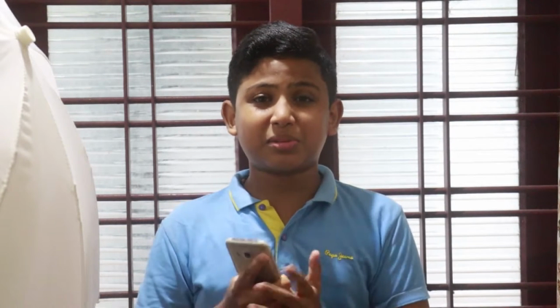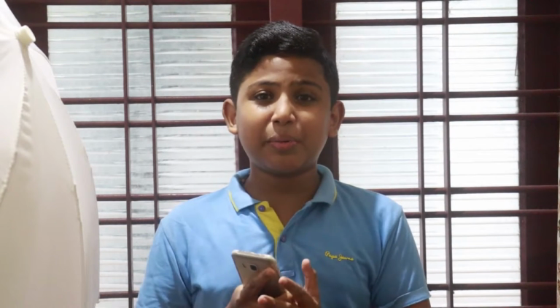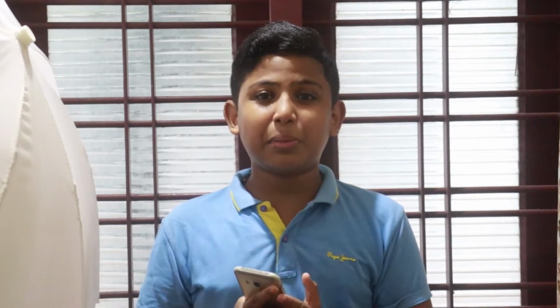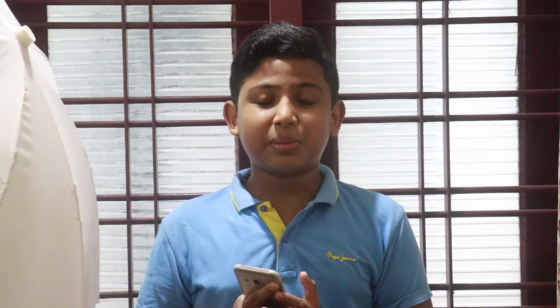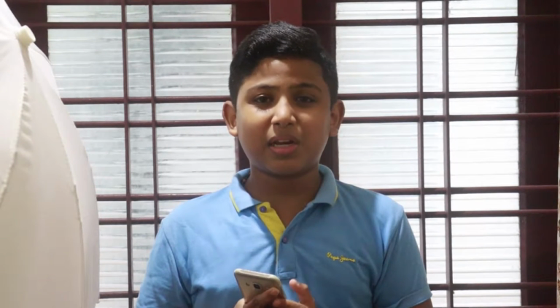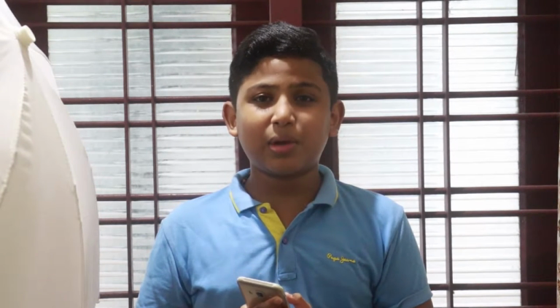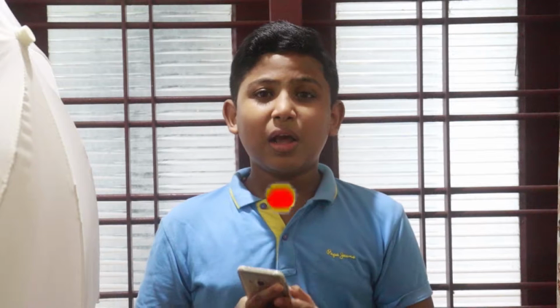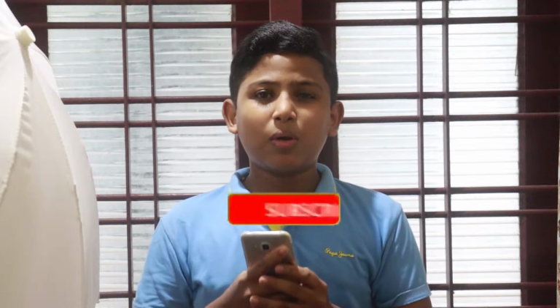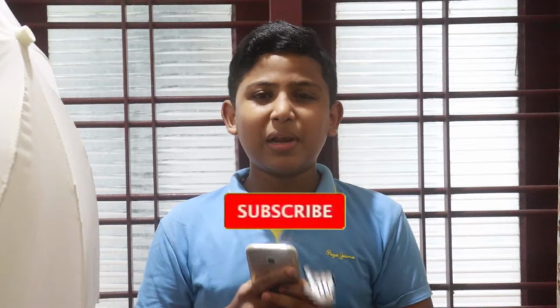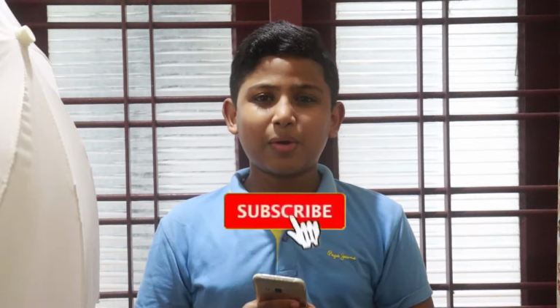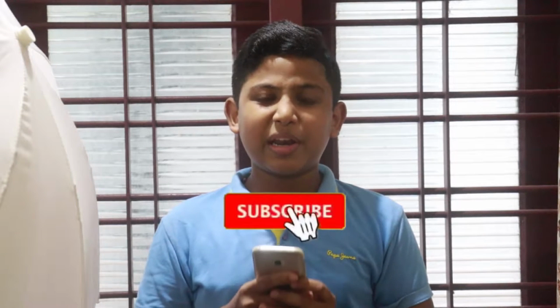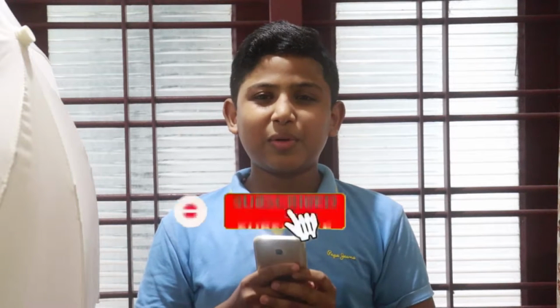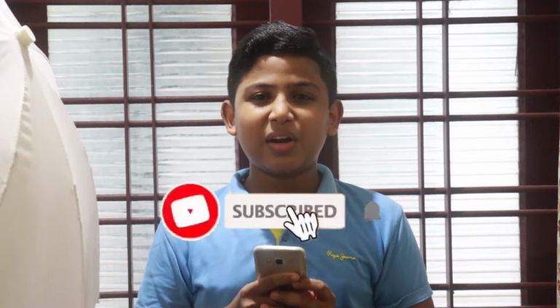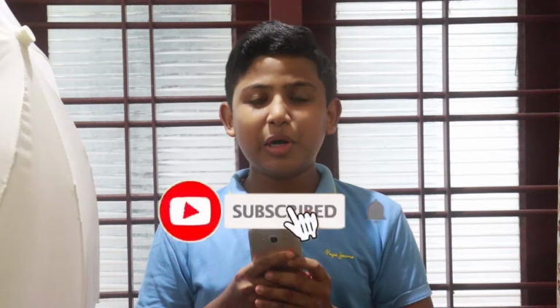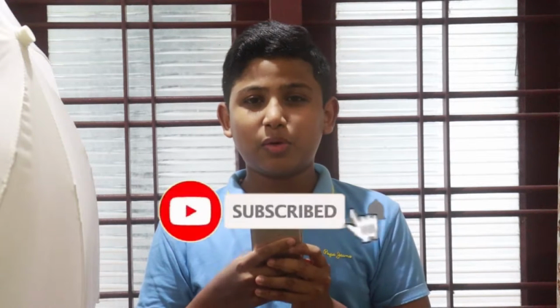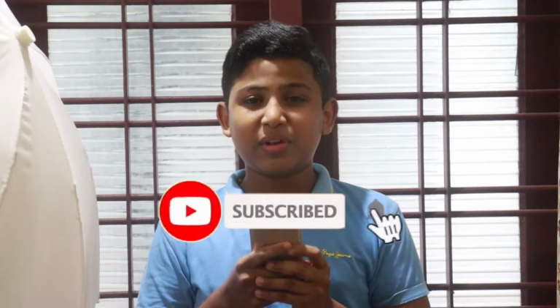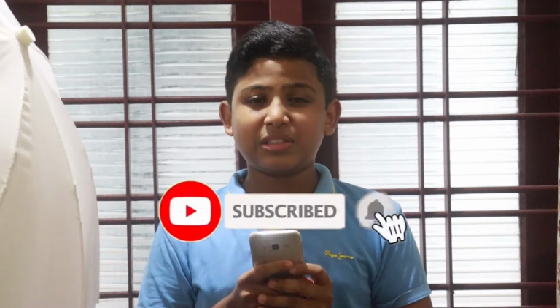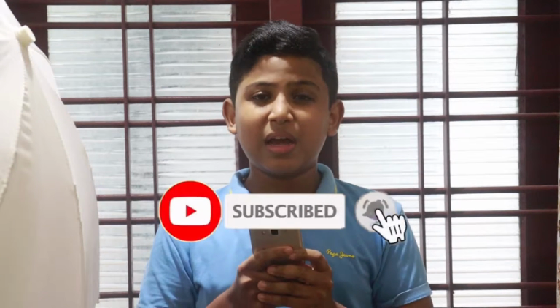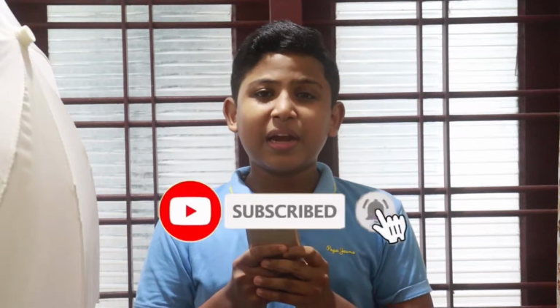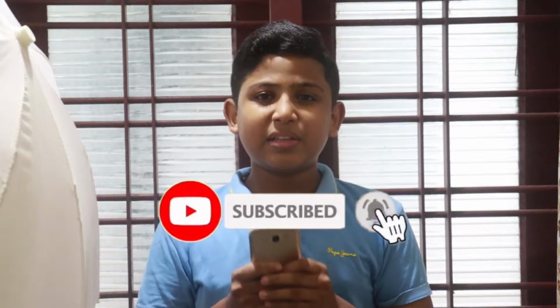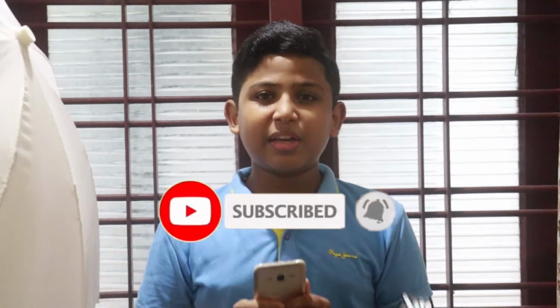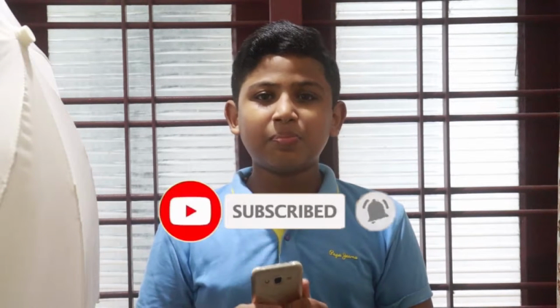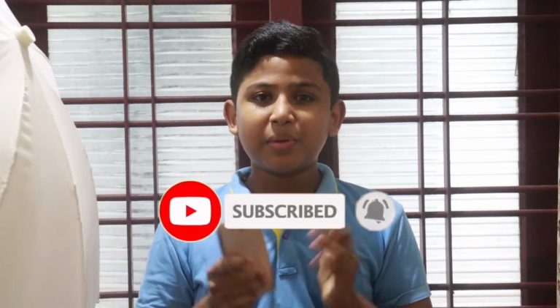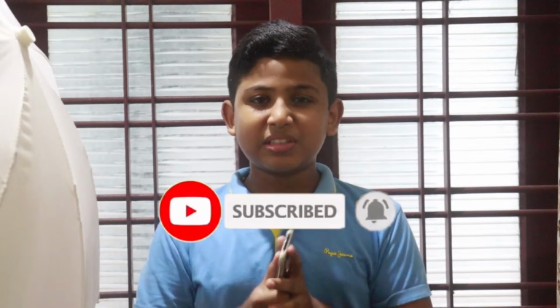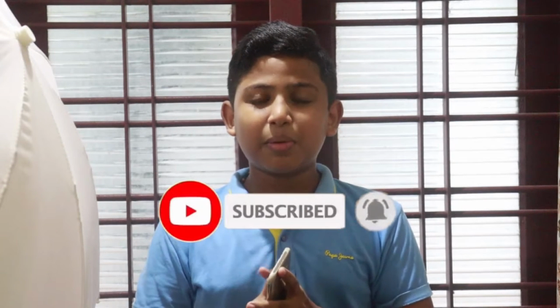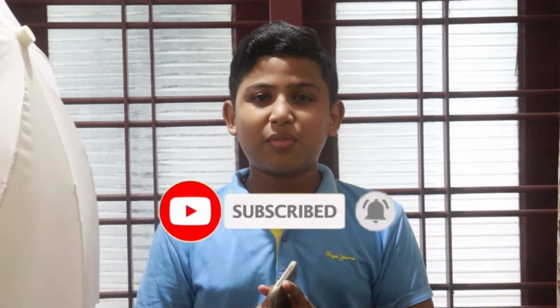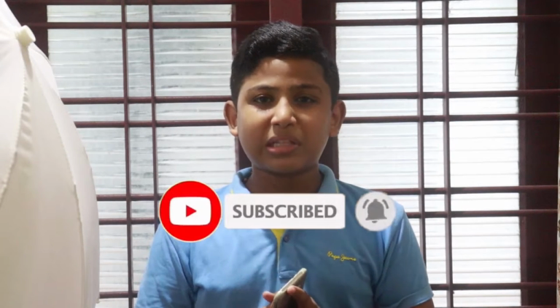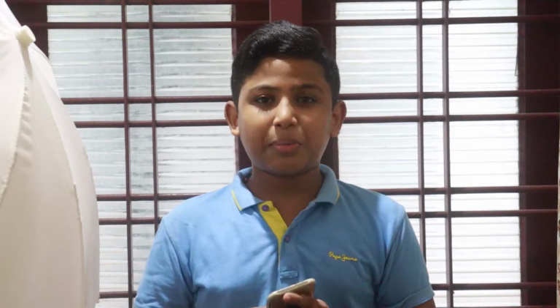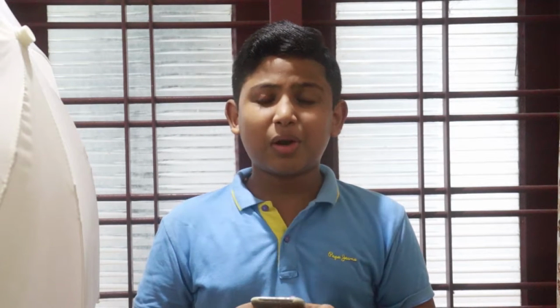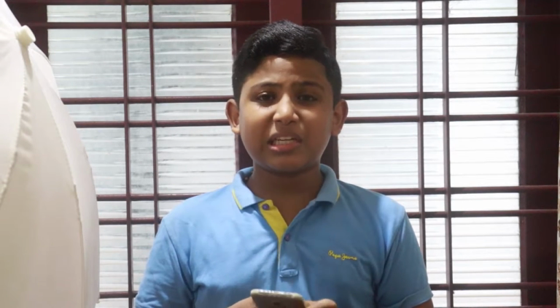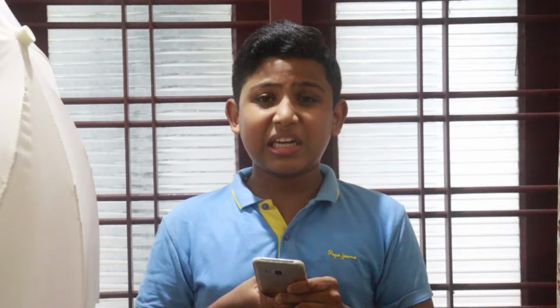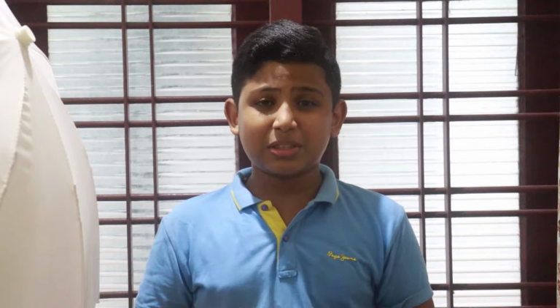Please subscribe and like me. Please follow me in the description.